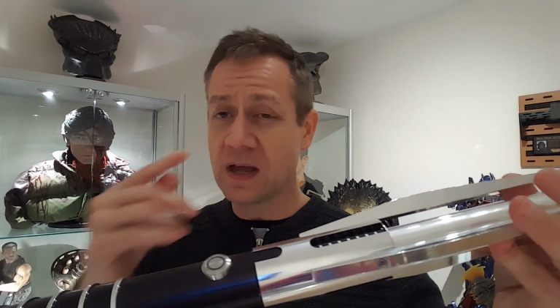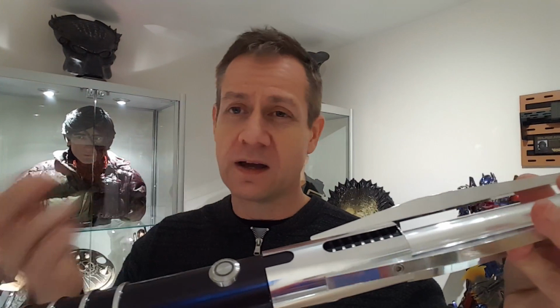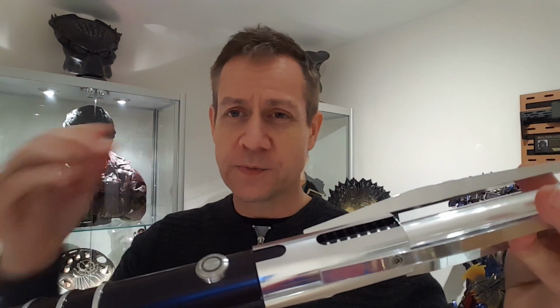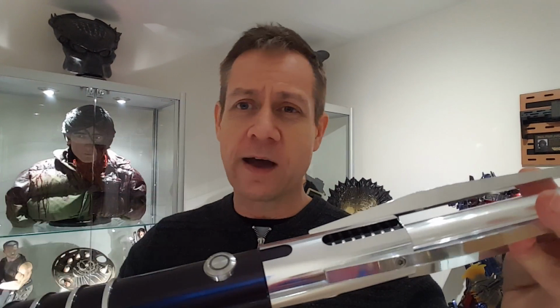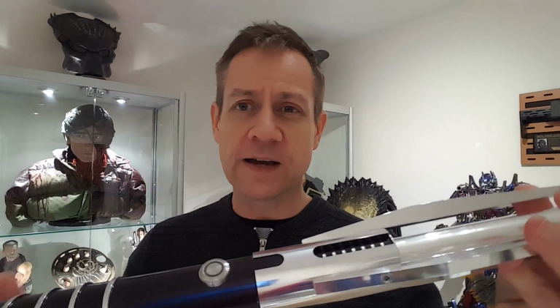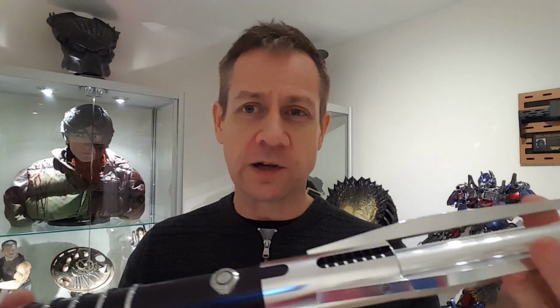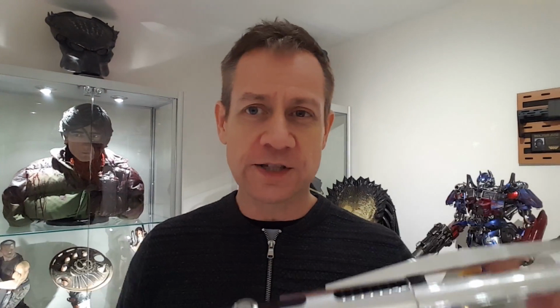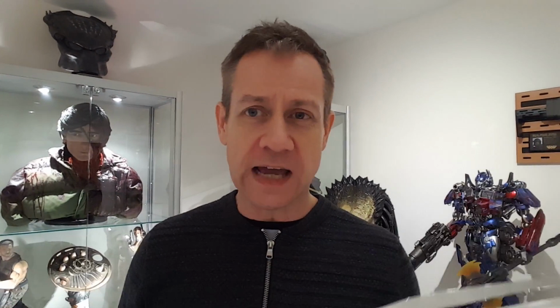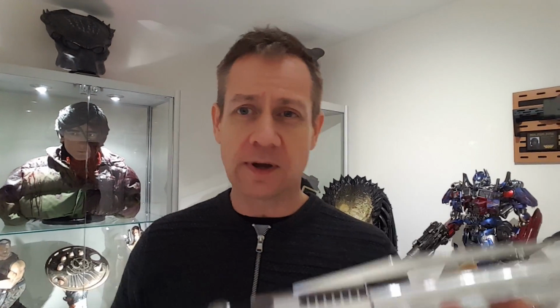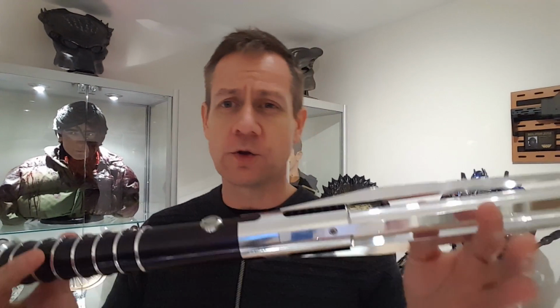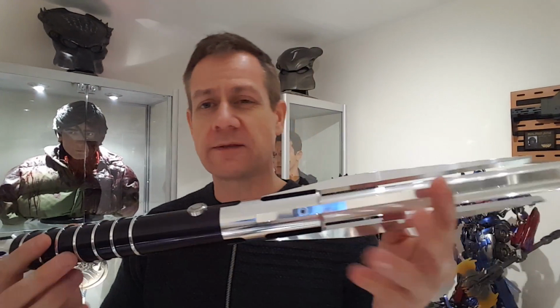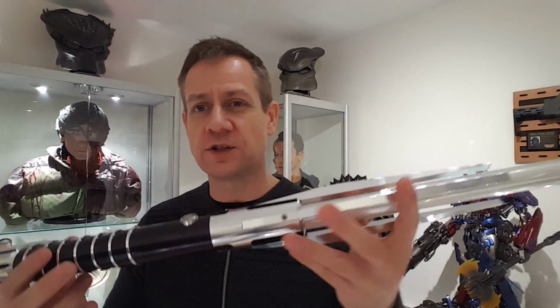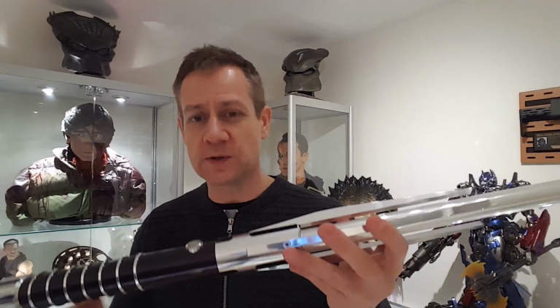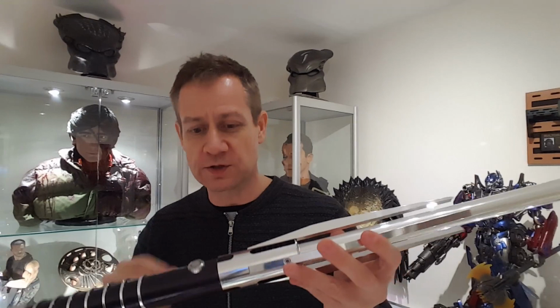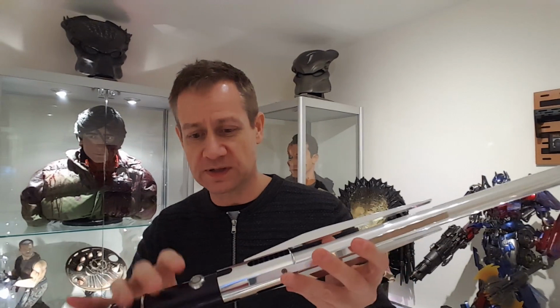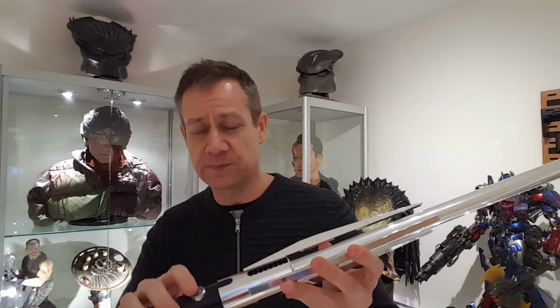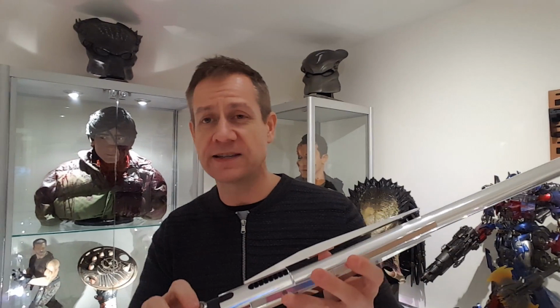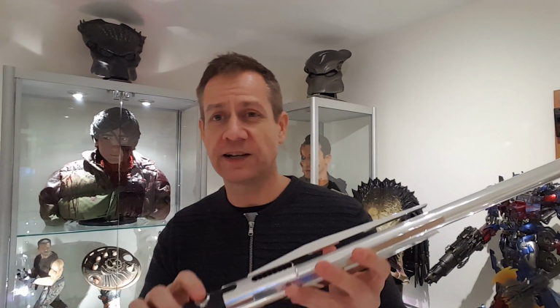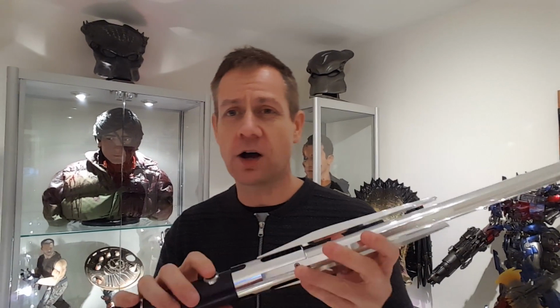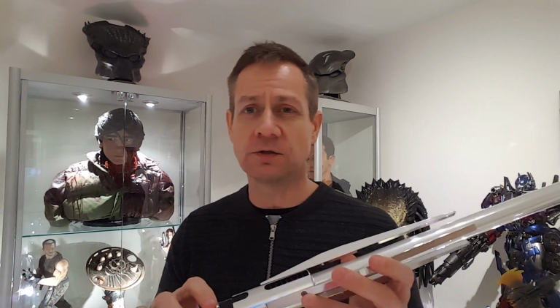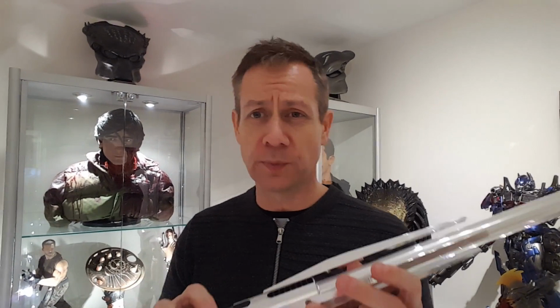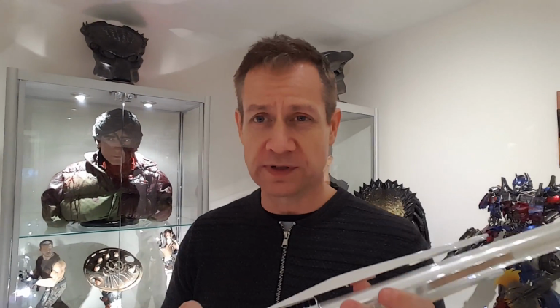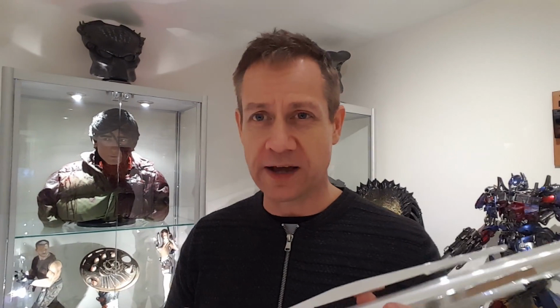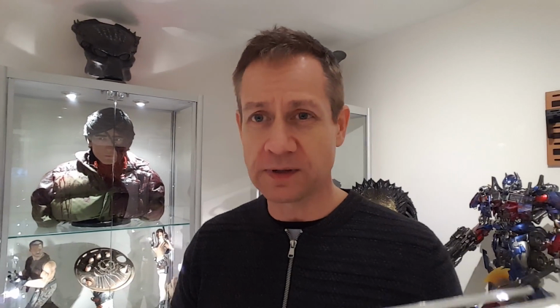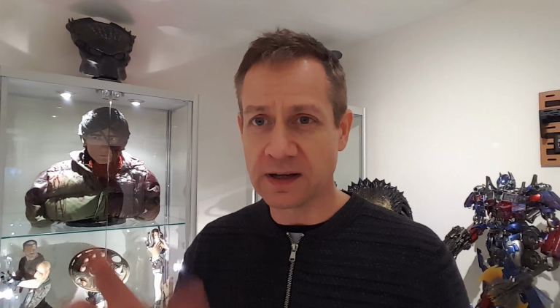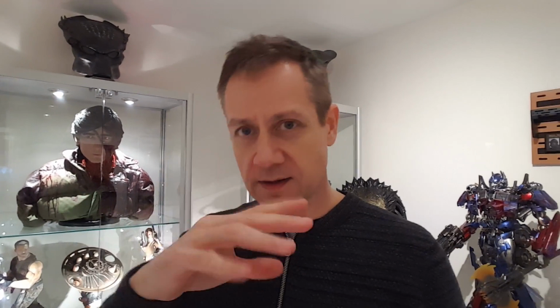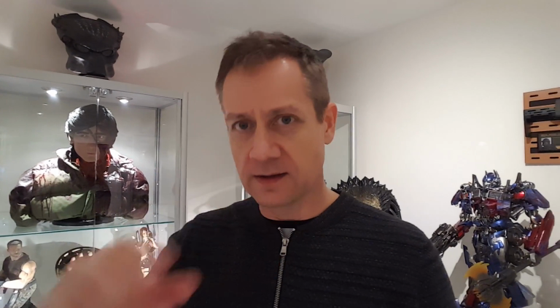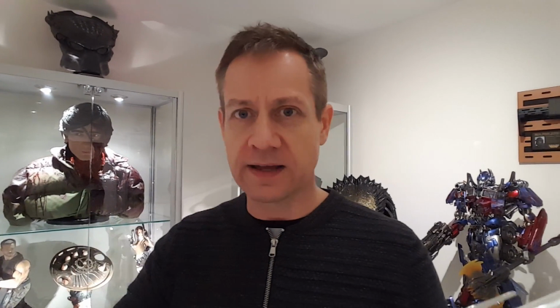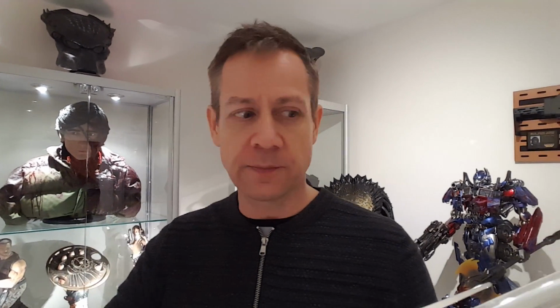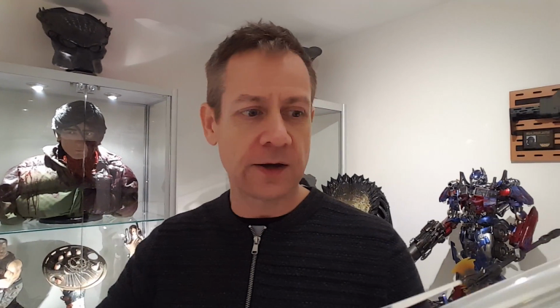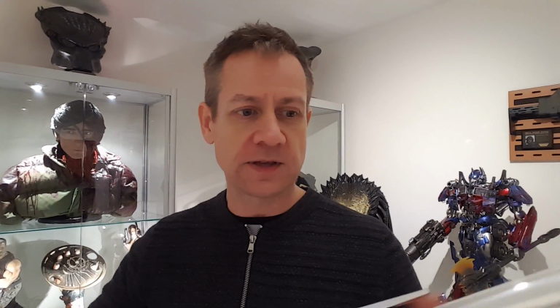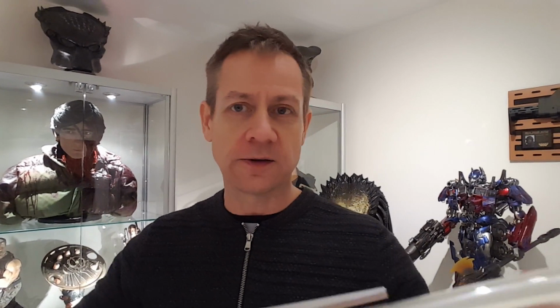To power down the lightsaber all you have to do is hold the button down and then it powers down.